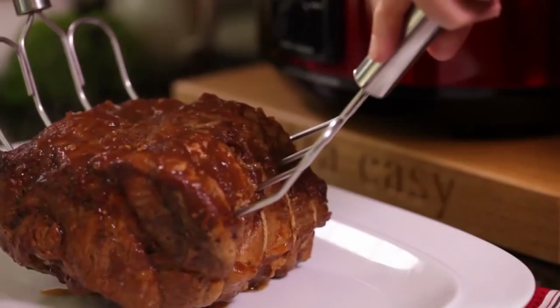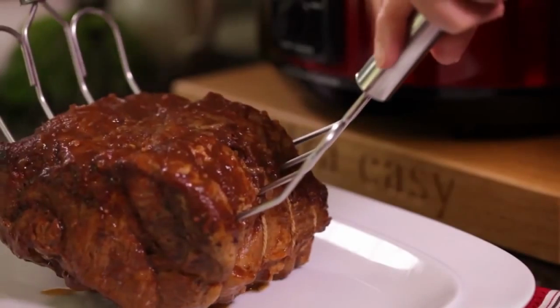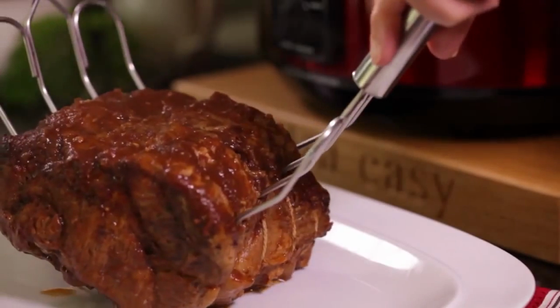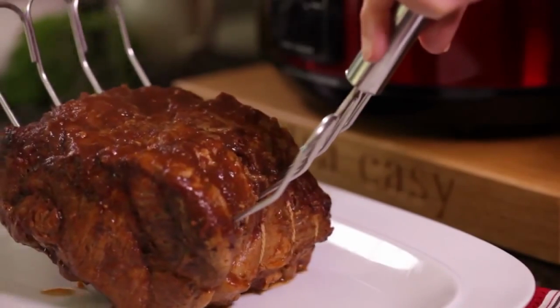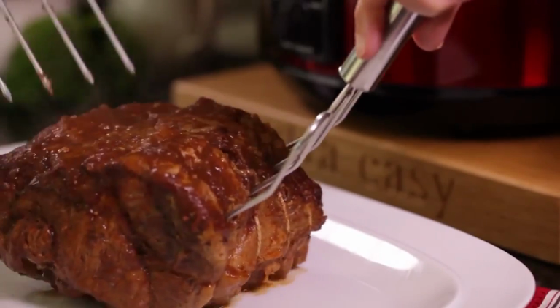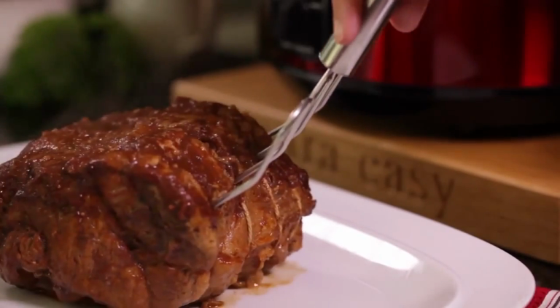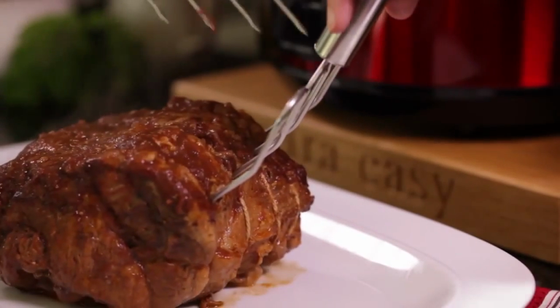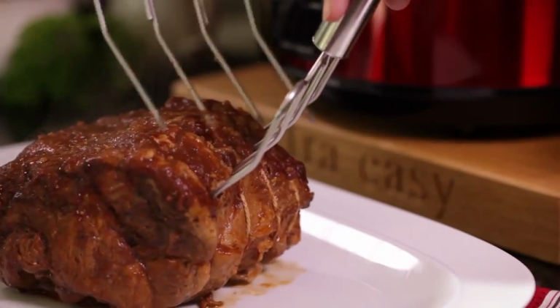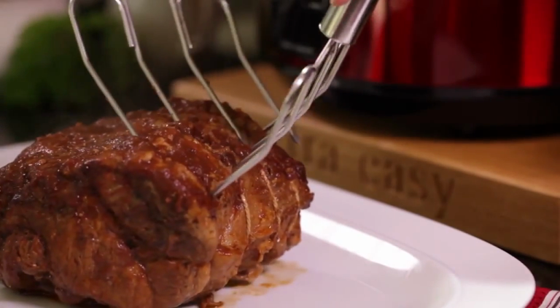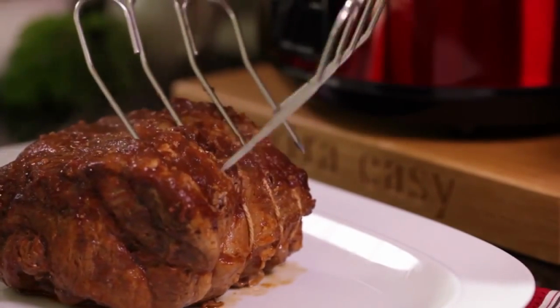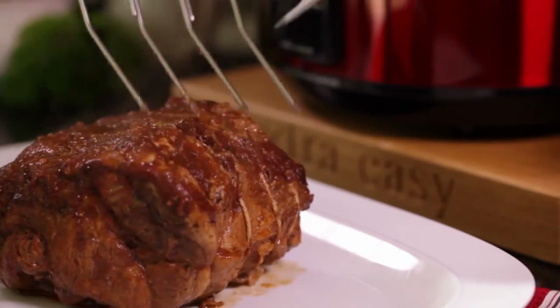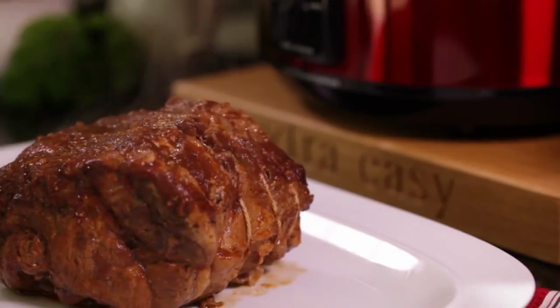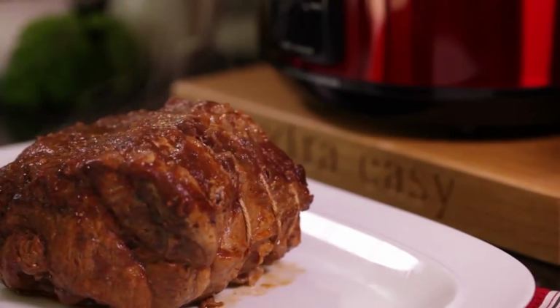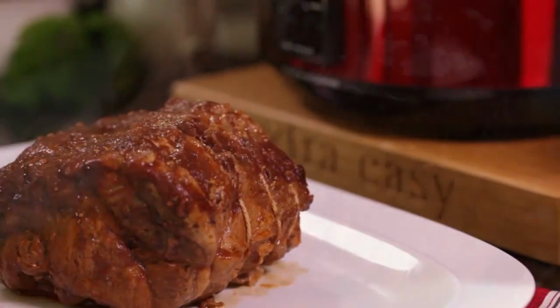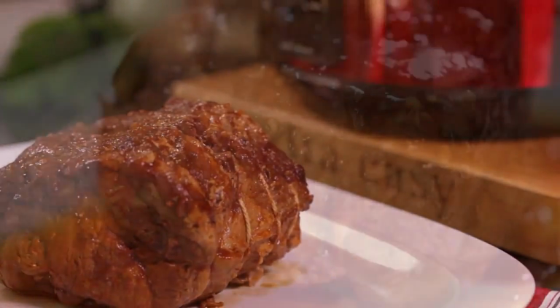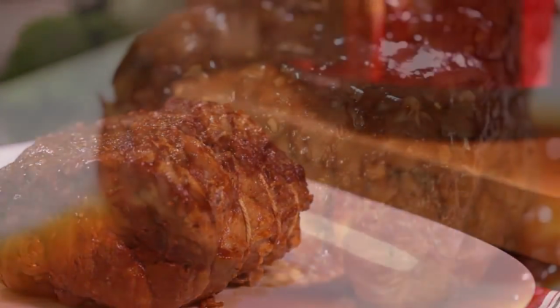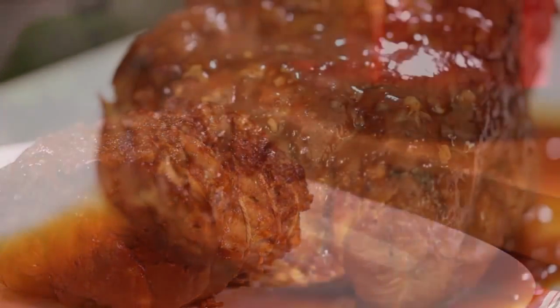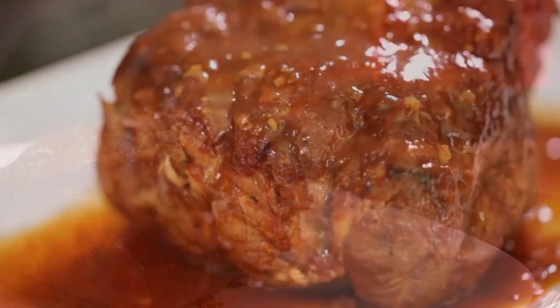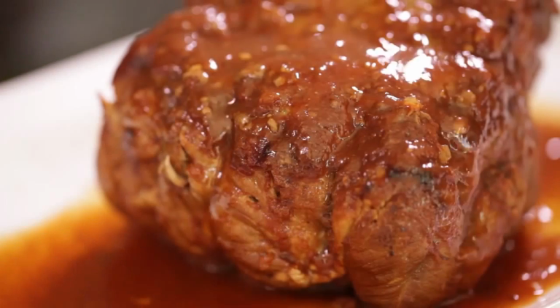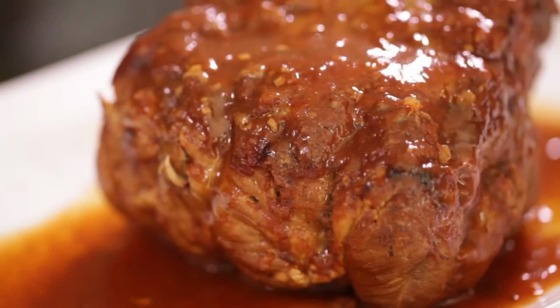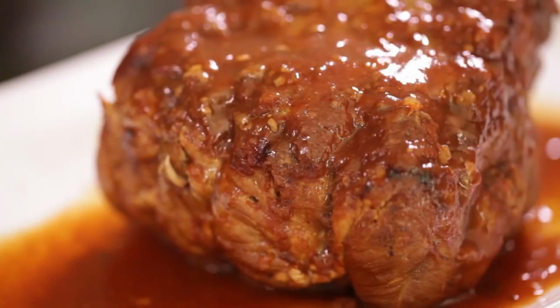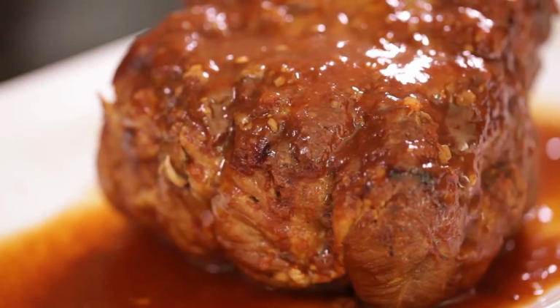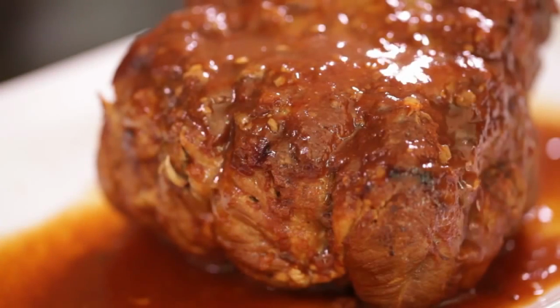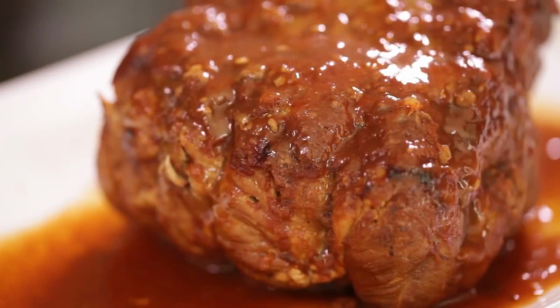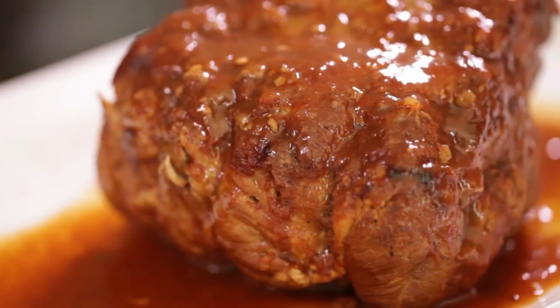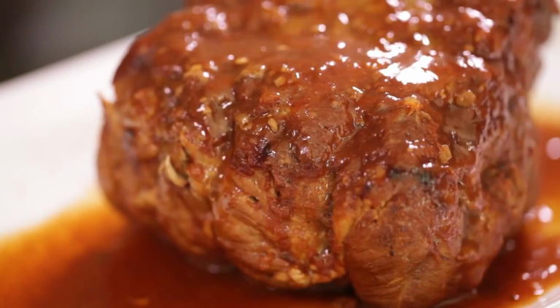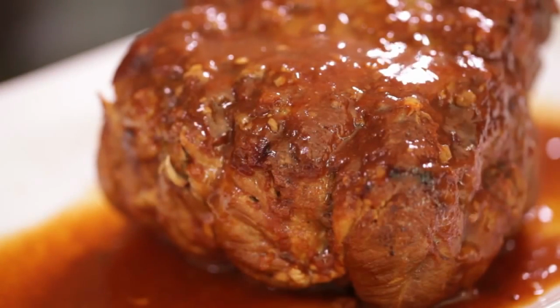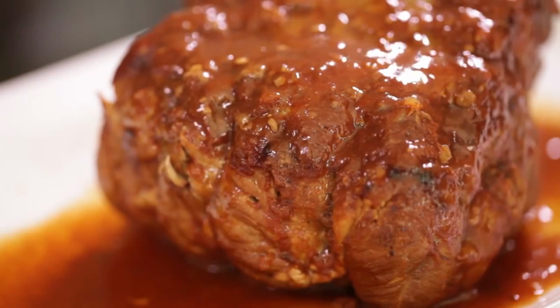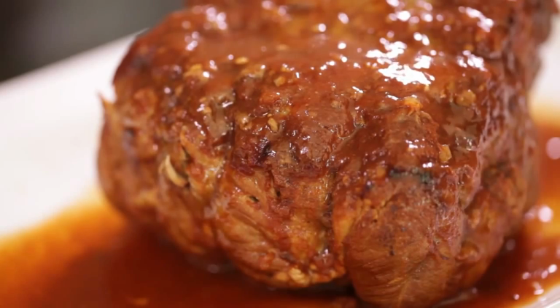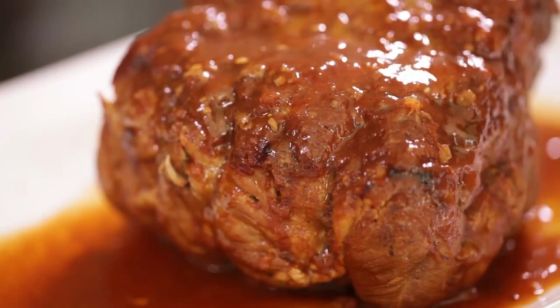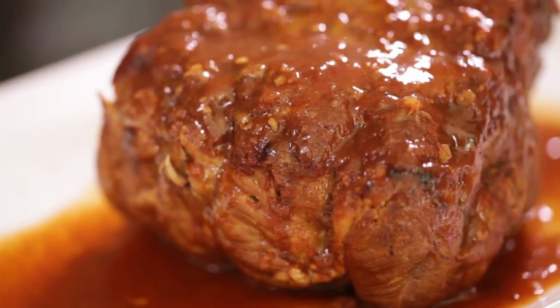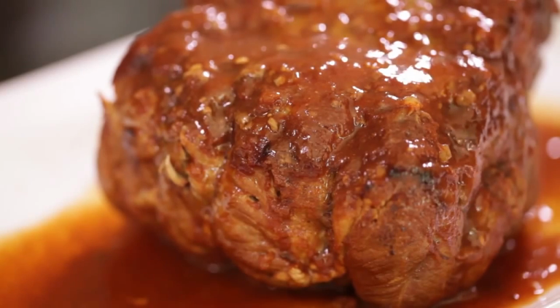Then simply enjoy tasty, tender, juicy pork that's ready to fall apart.